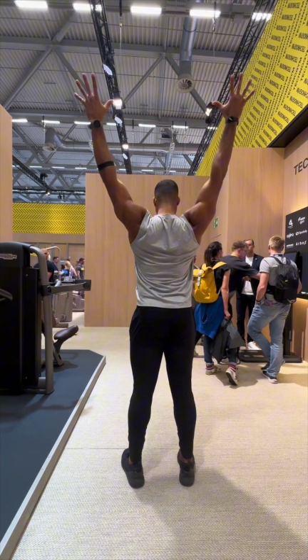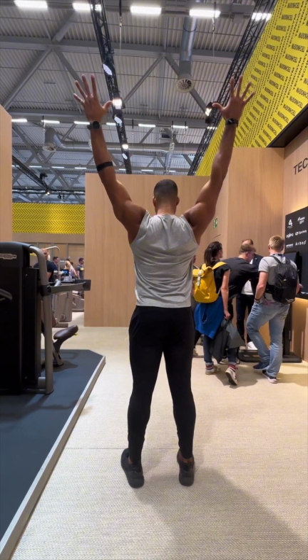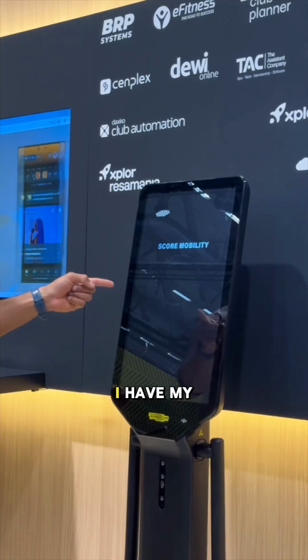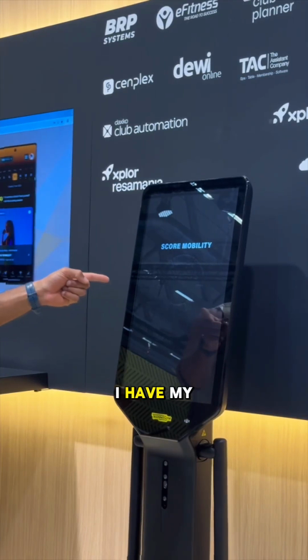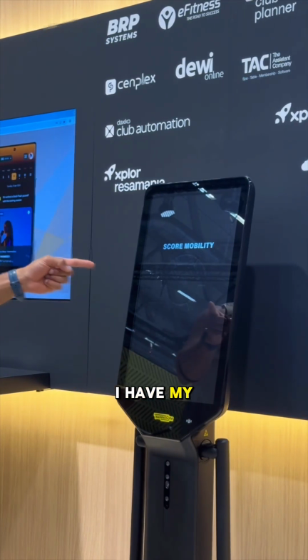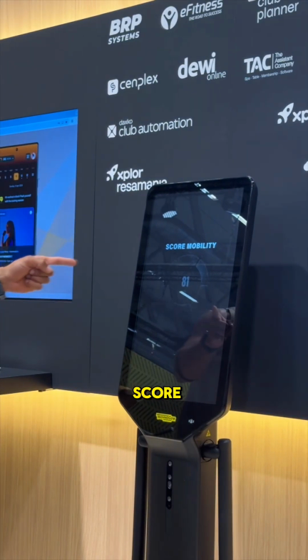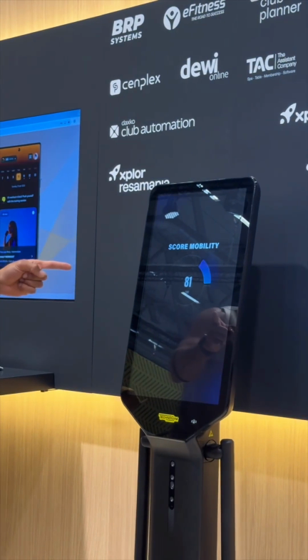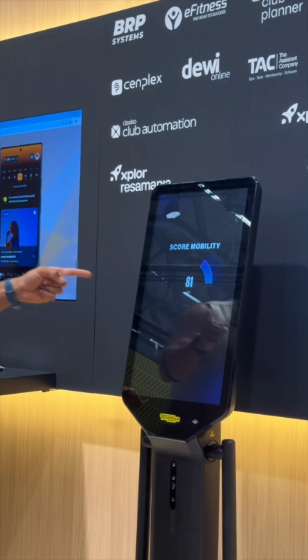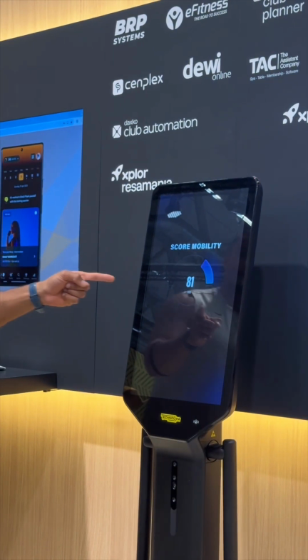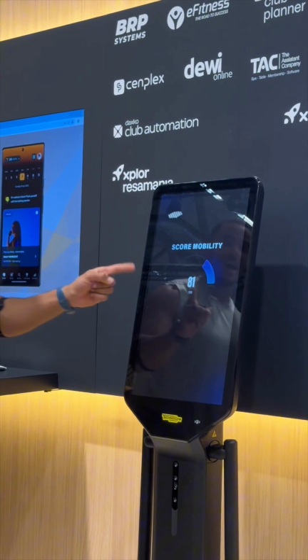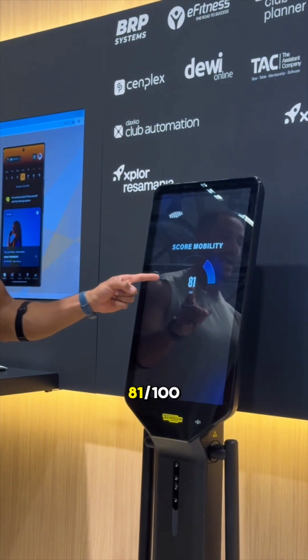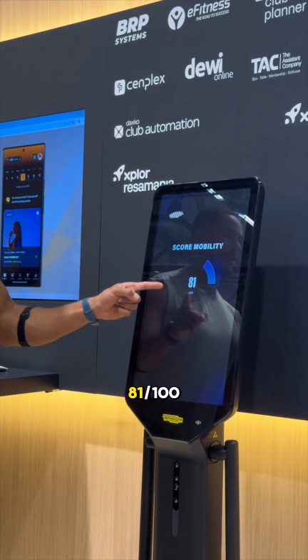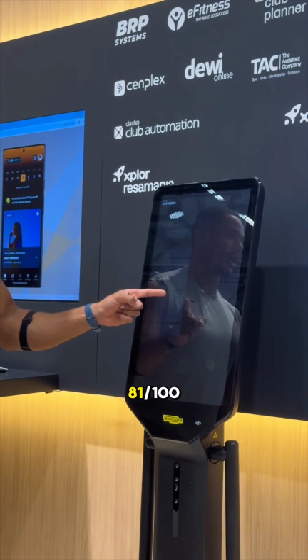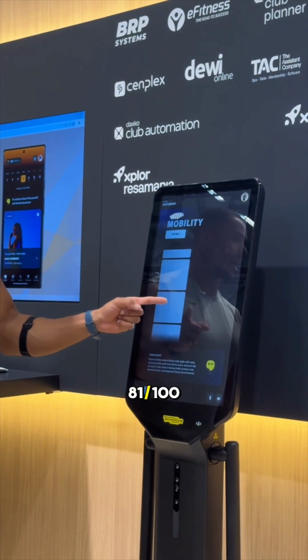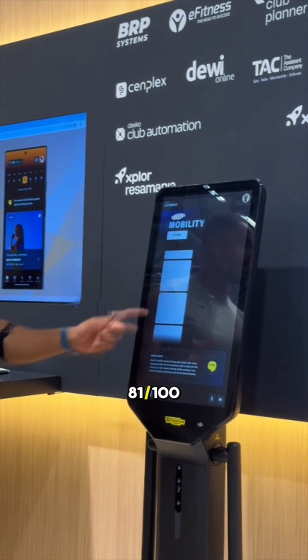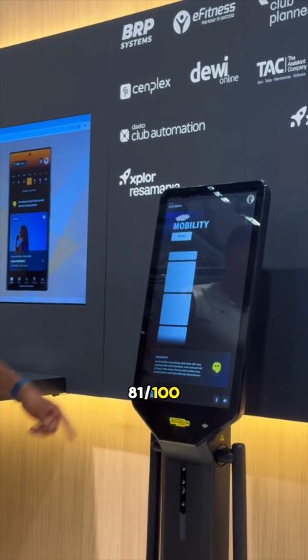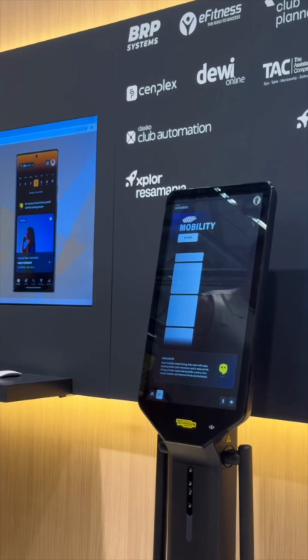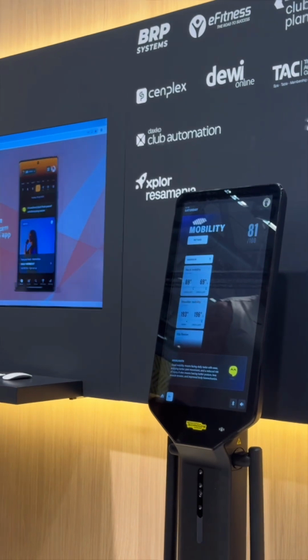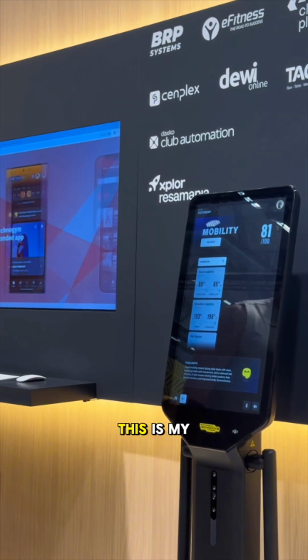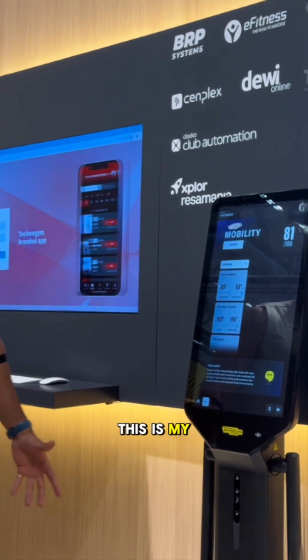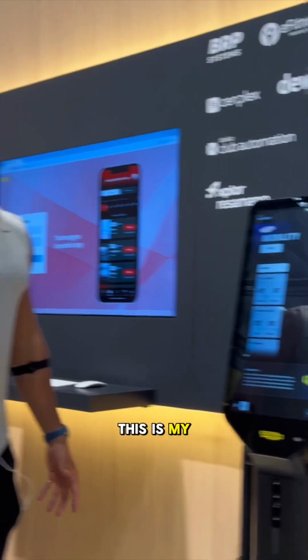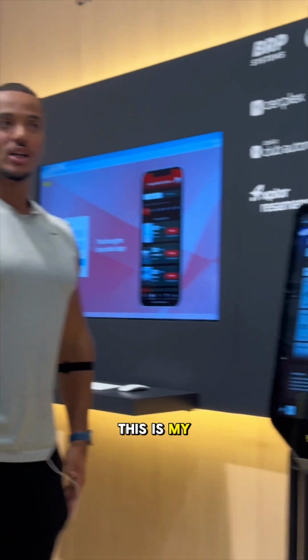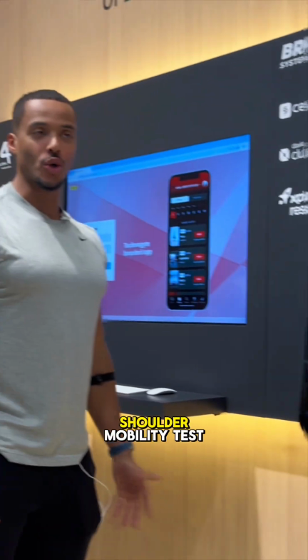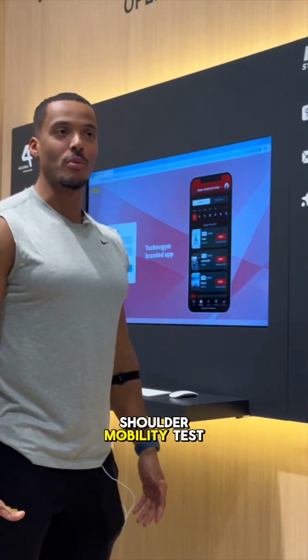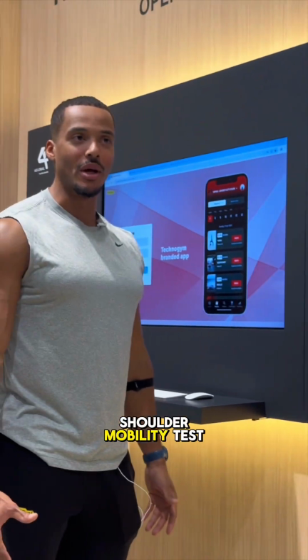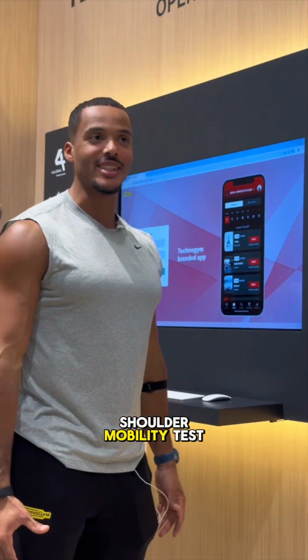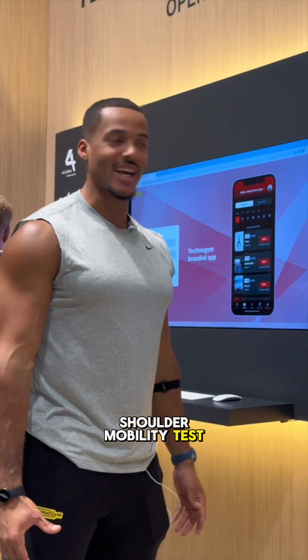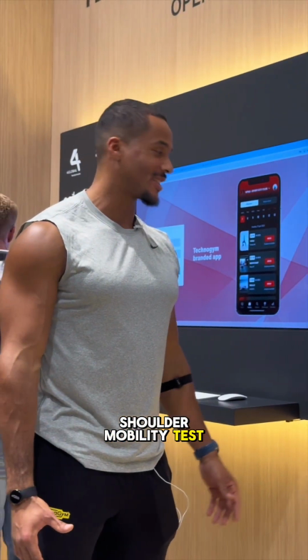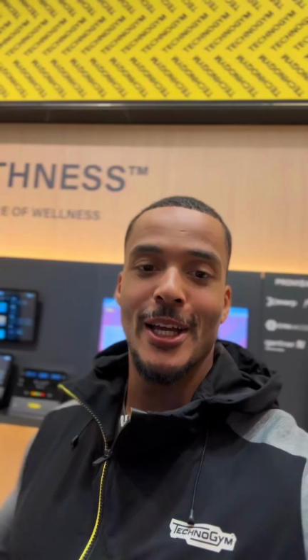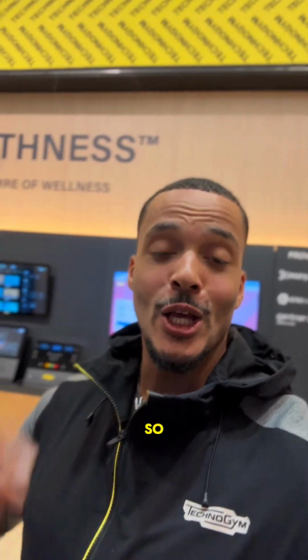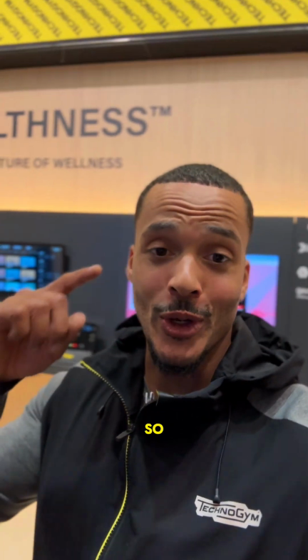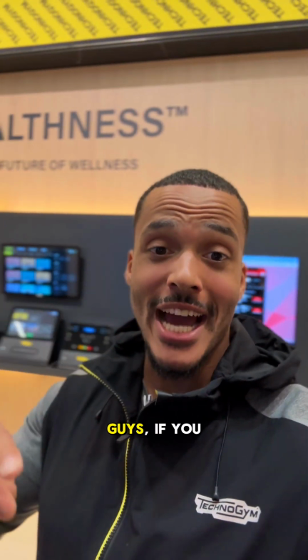I have my score — 81 out of 100. This is my shoulder mobility test result.